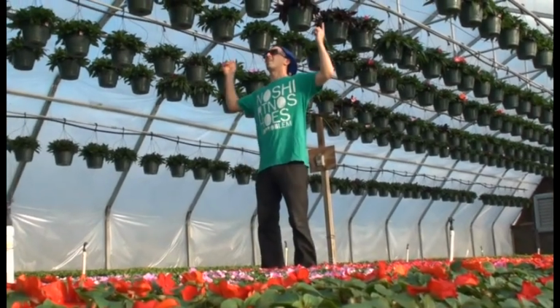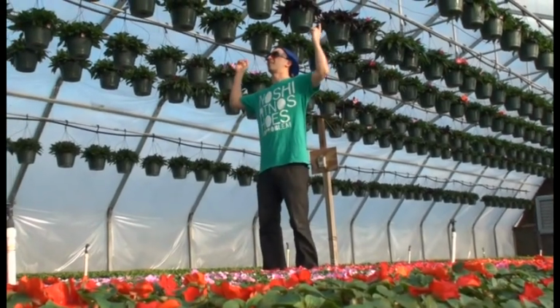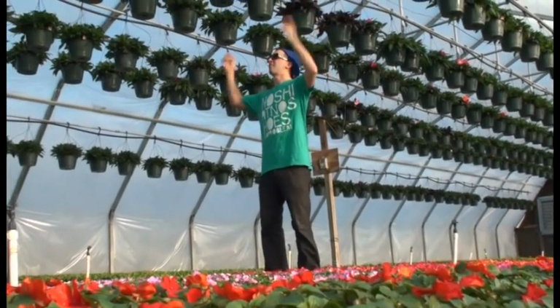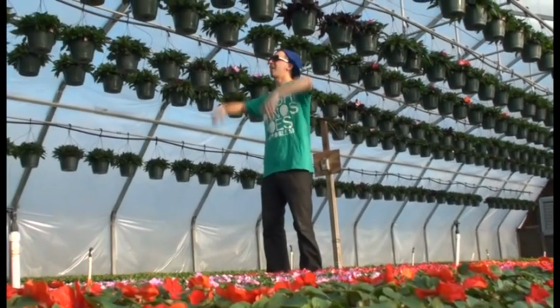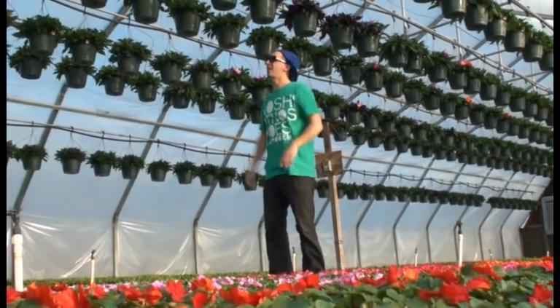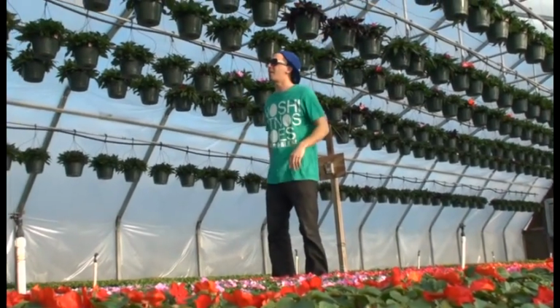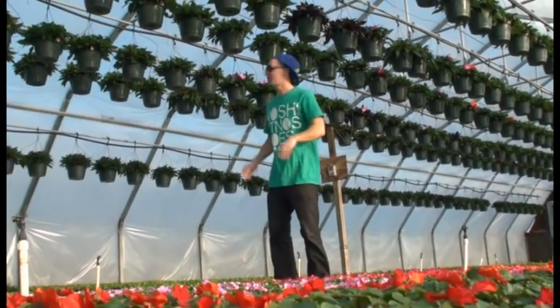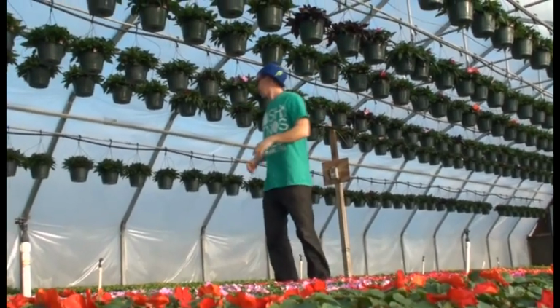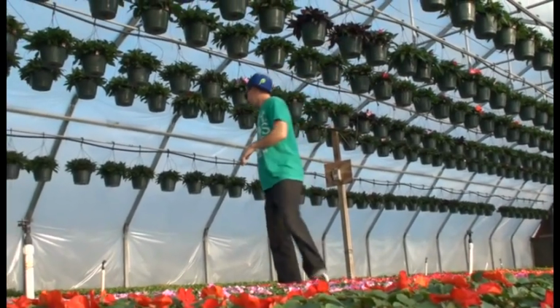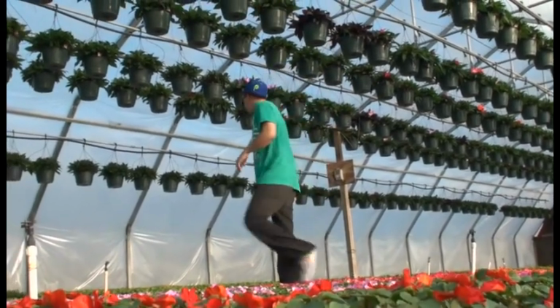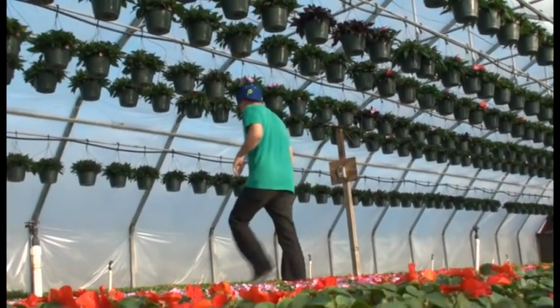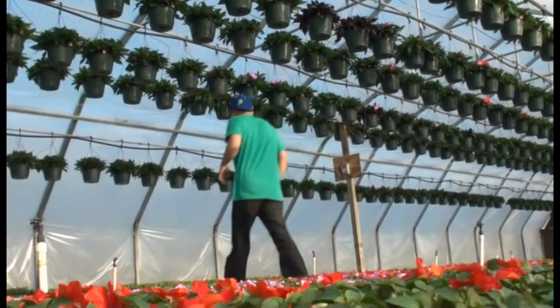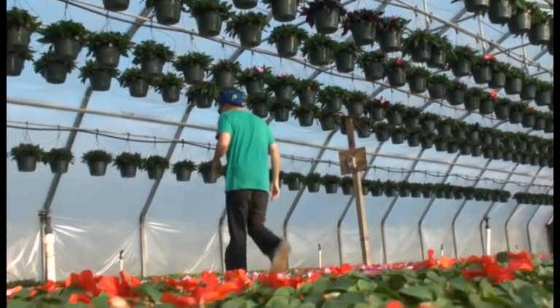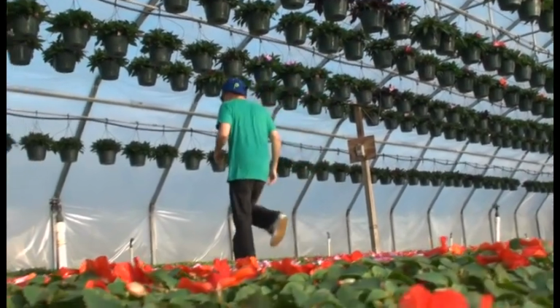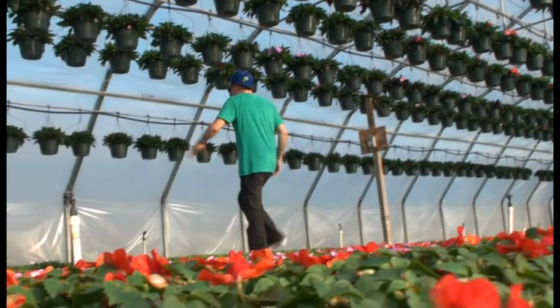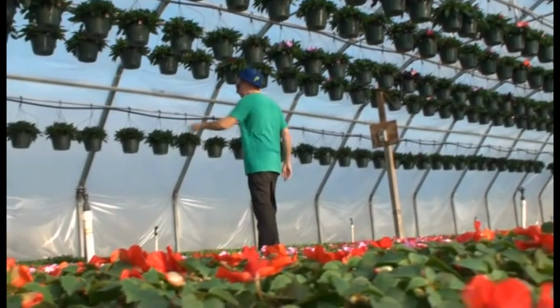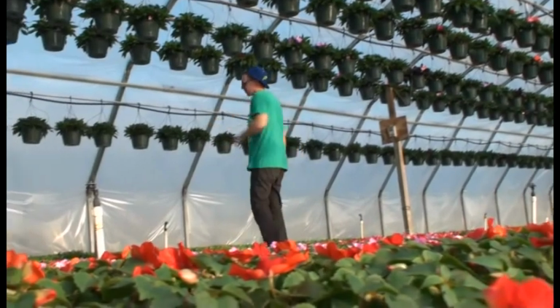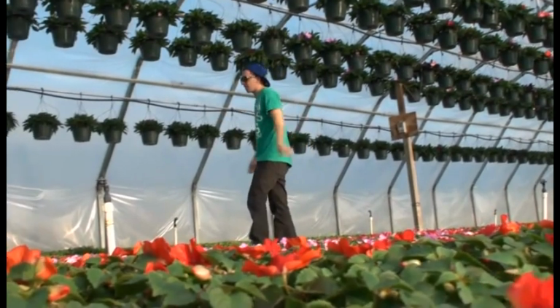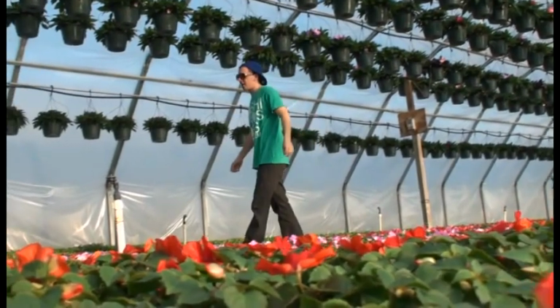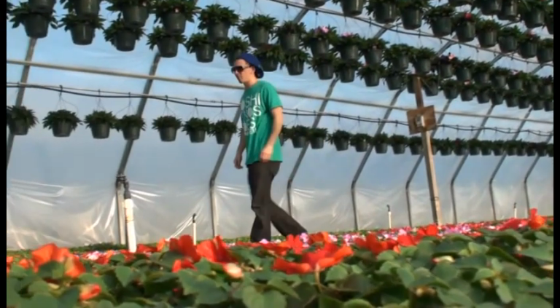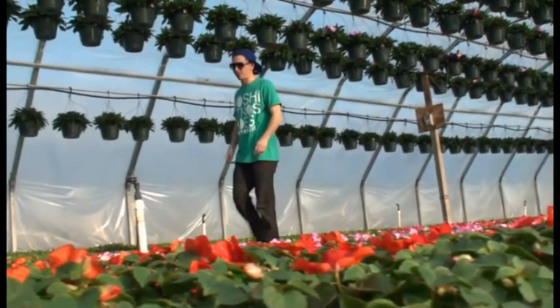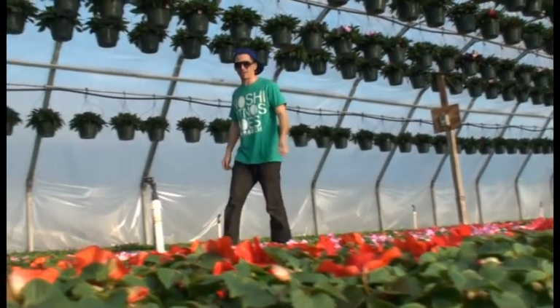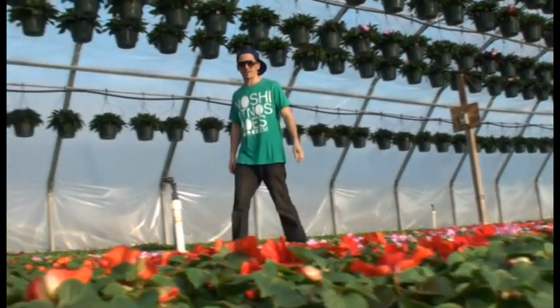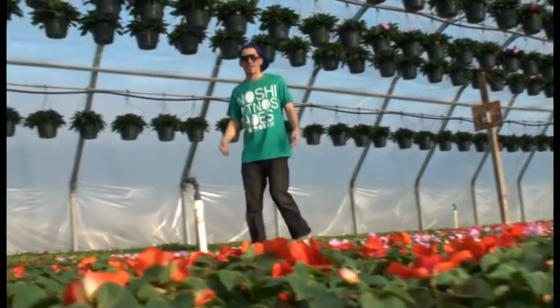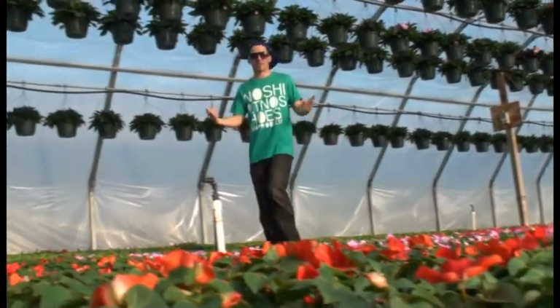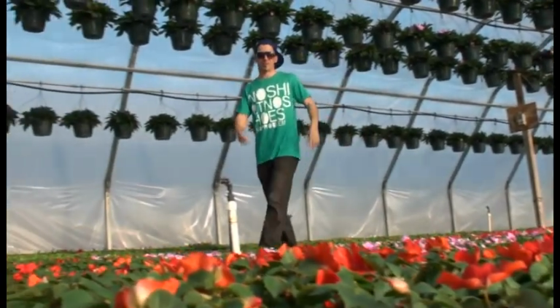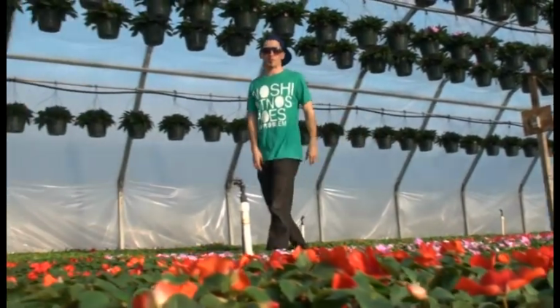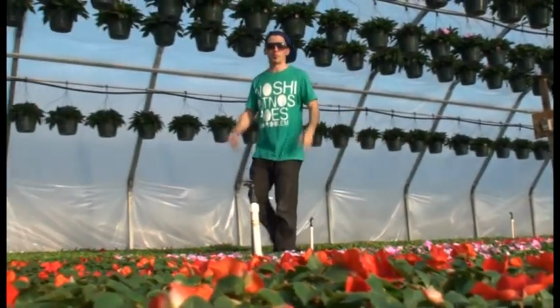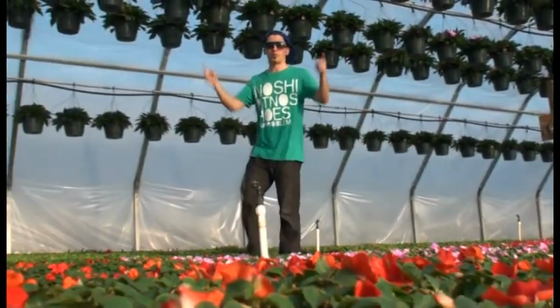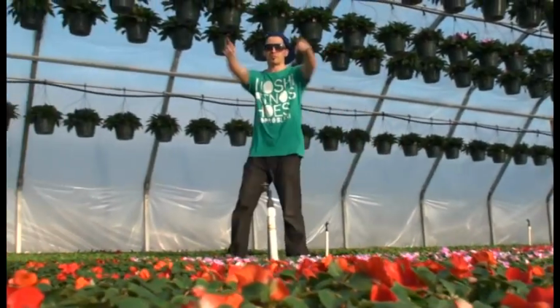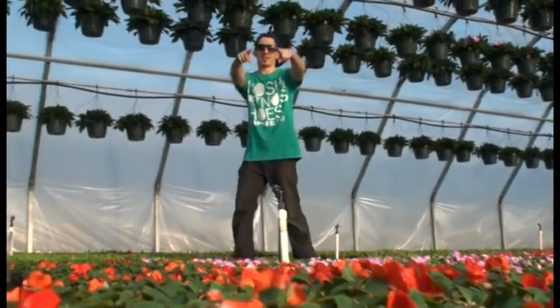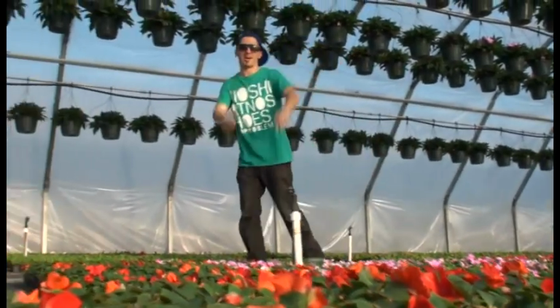They've got stuff hanging up. They've got some different kinds of flowers over here. It's really cool, so check it out.